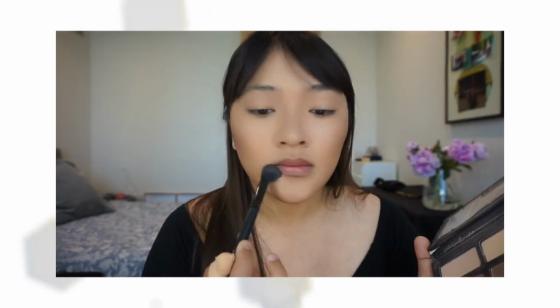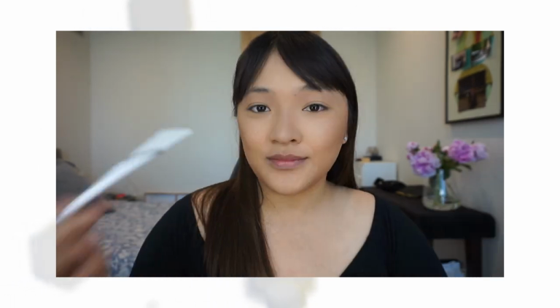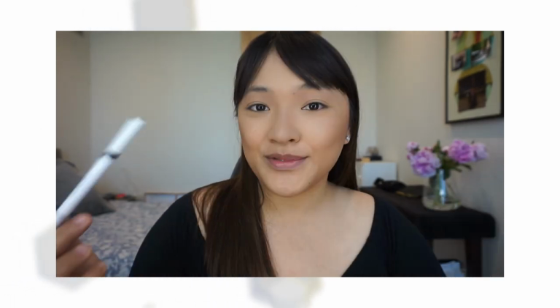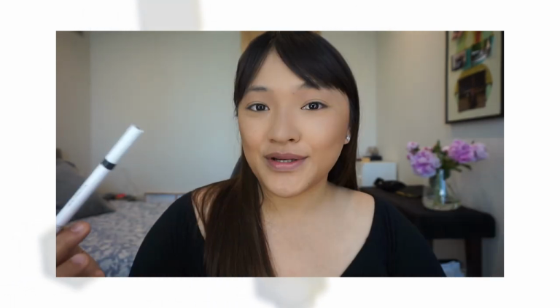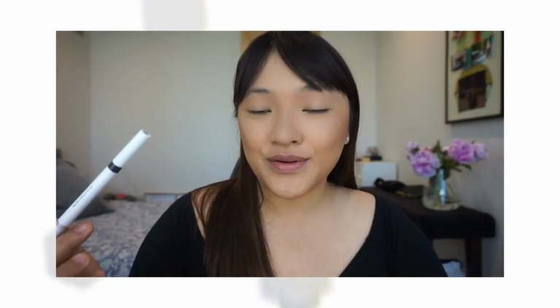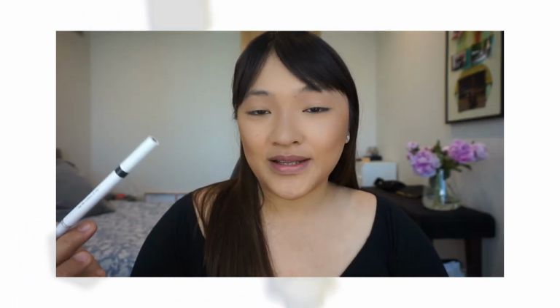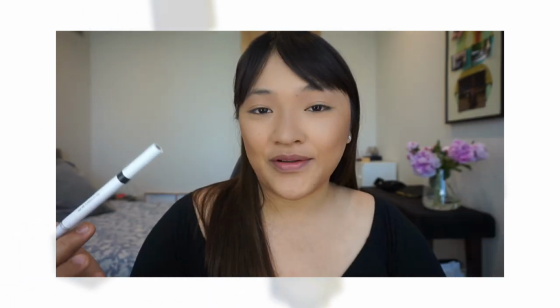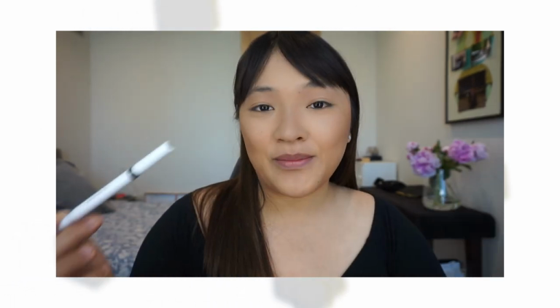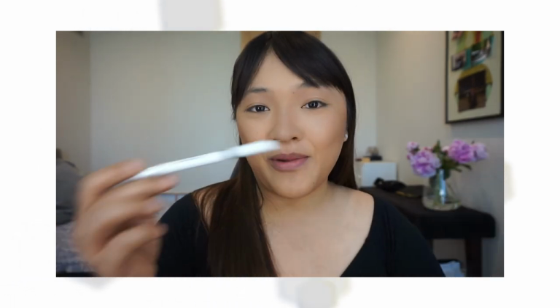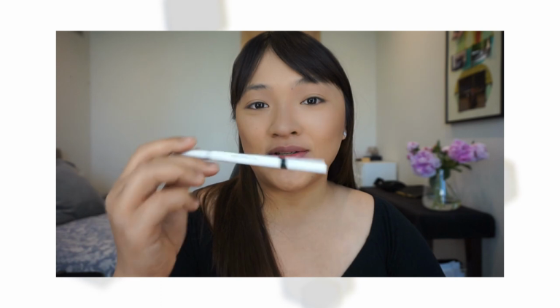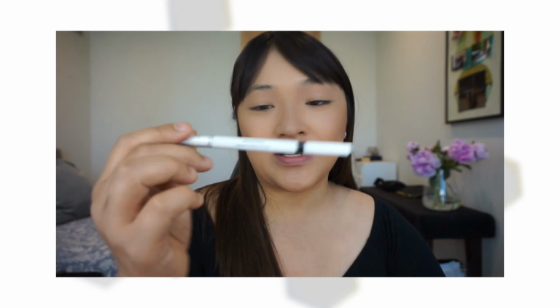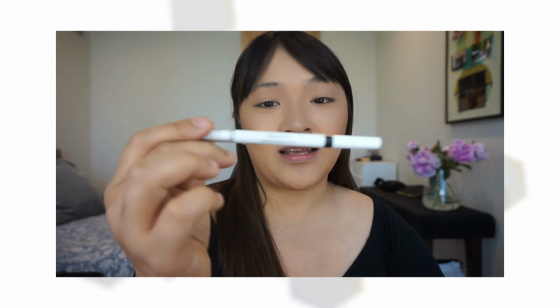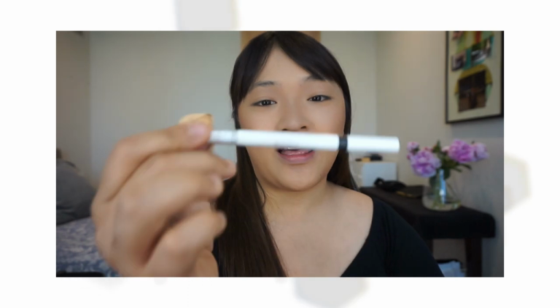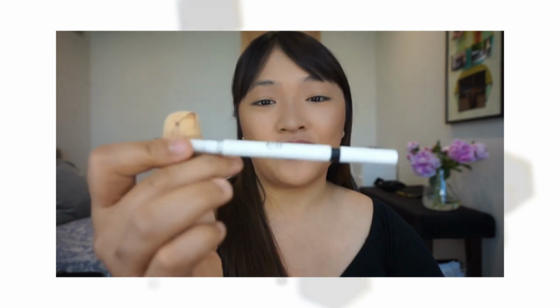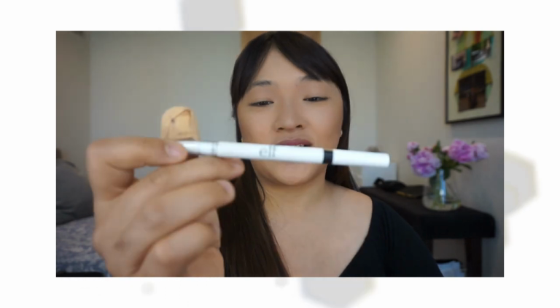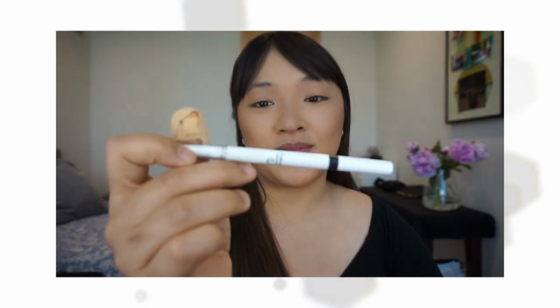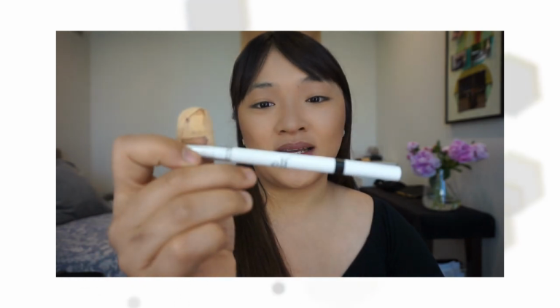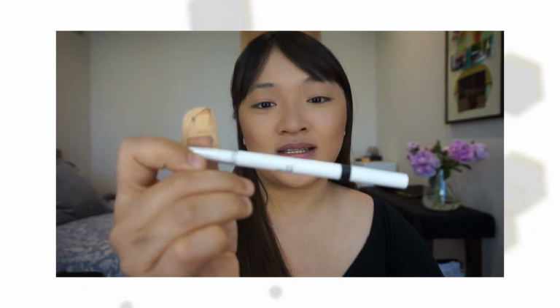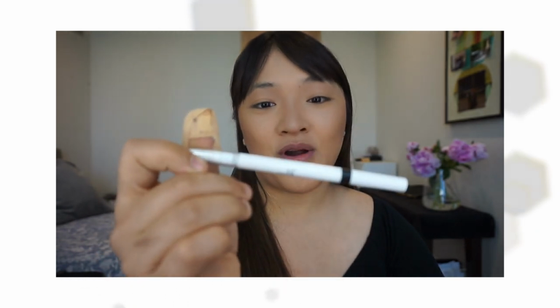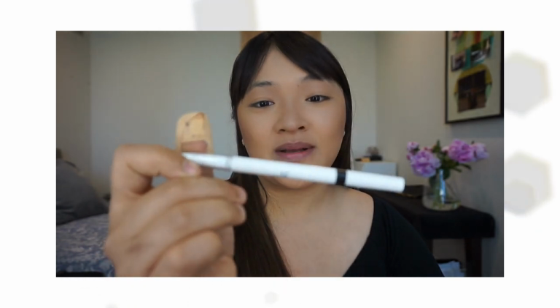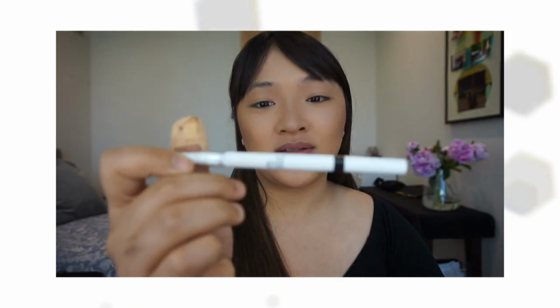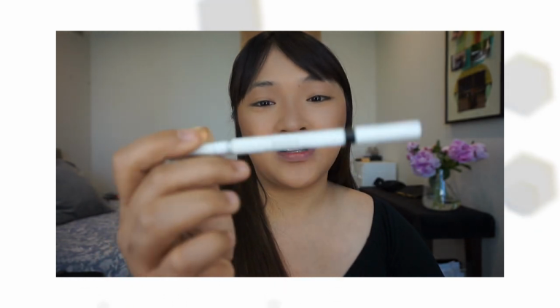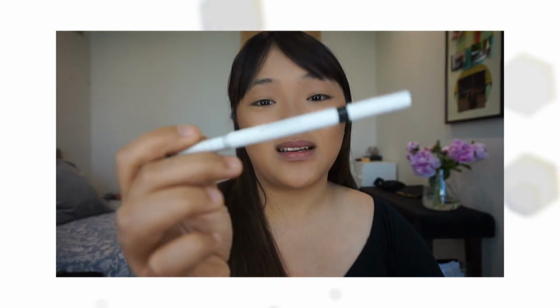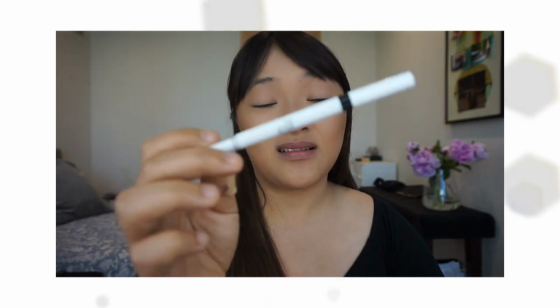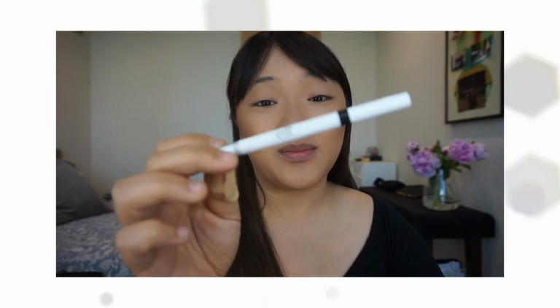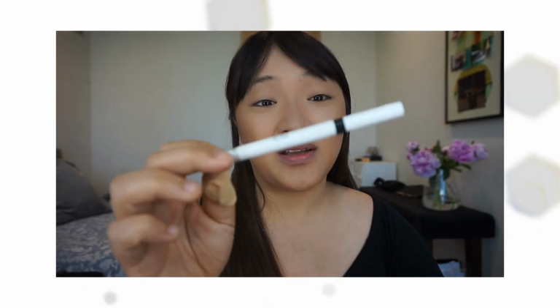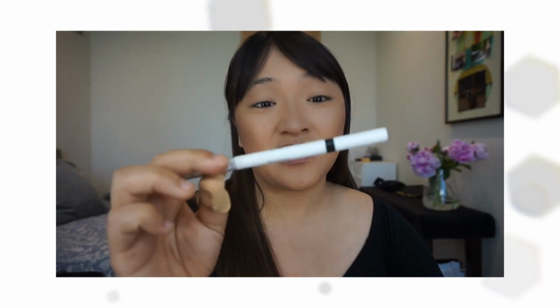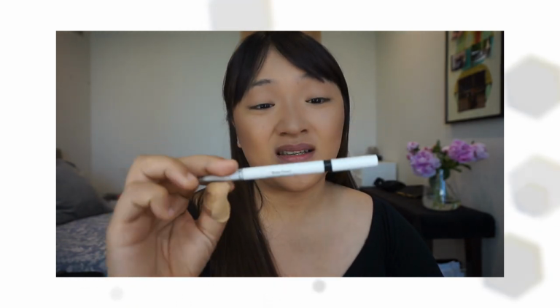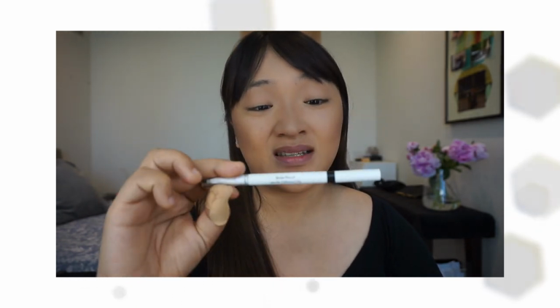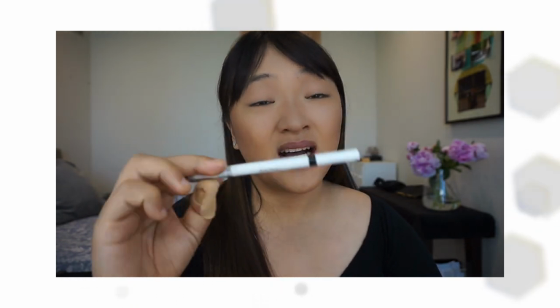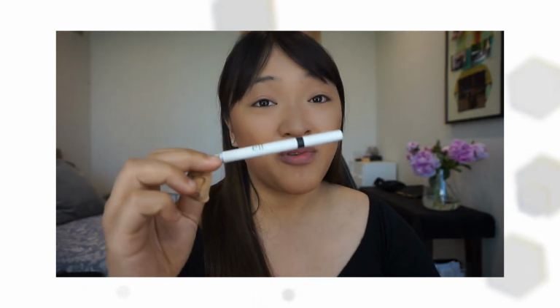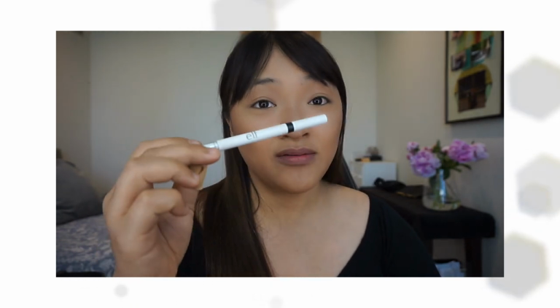I'm just going to quickly fill out my brows using e.l.f. Cosmetics brow pencil, and I believe this is dark brown.